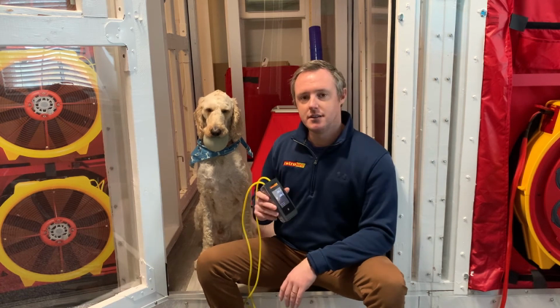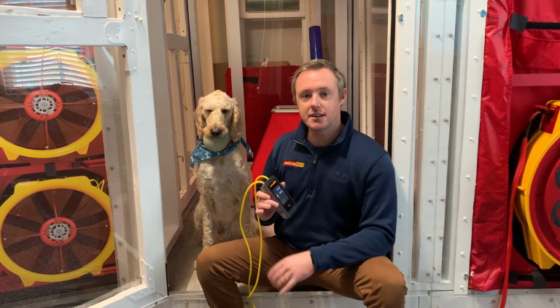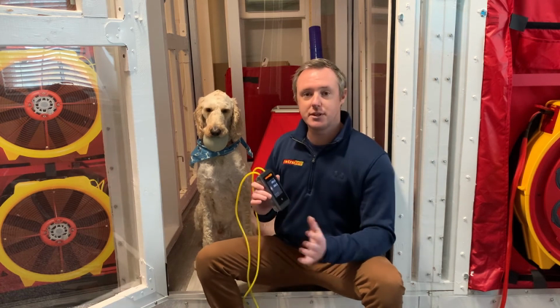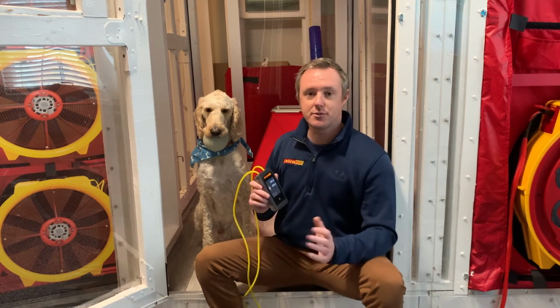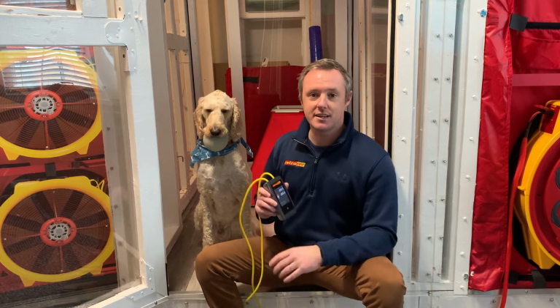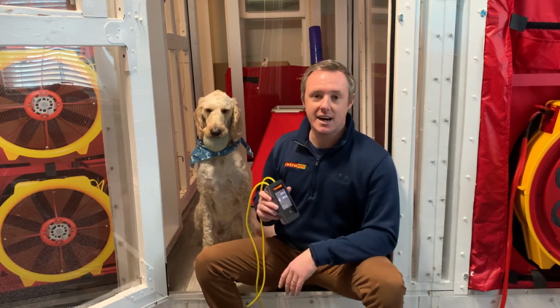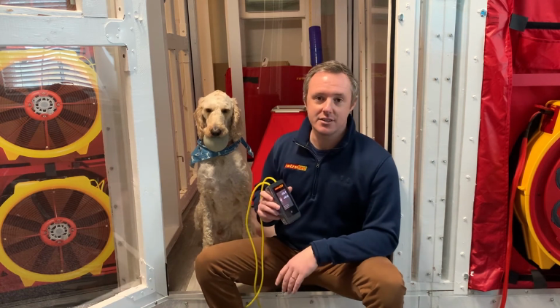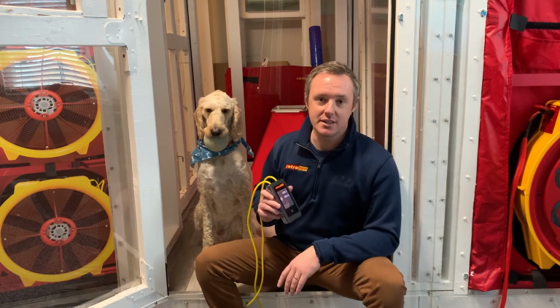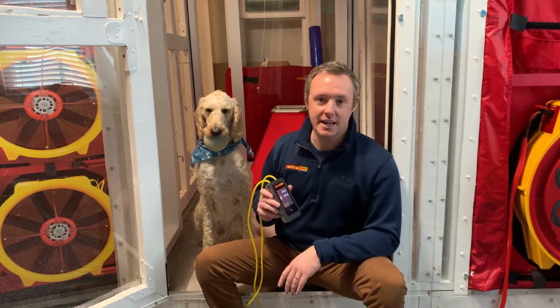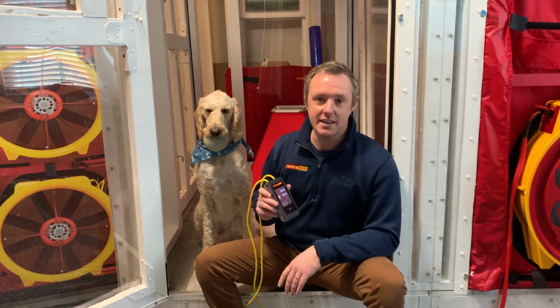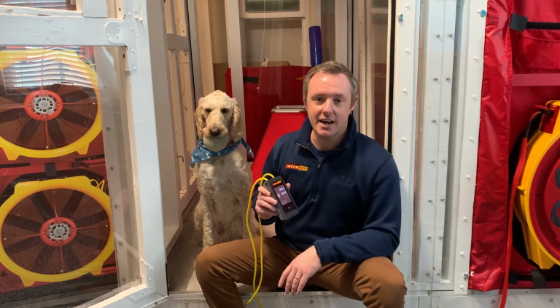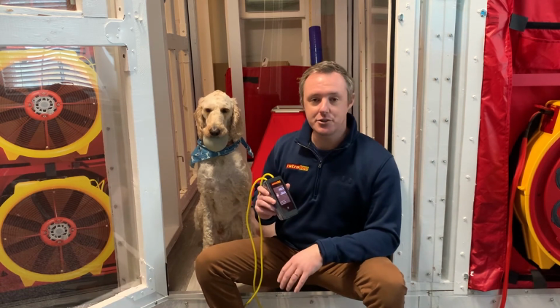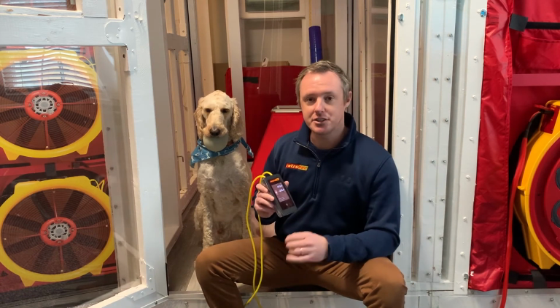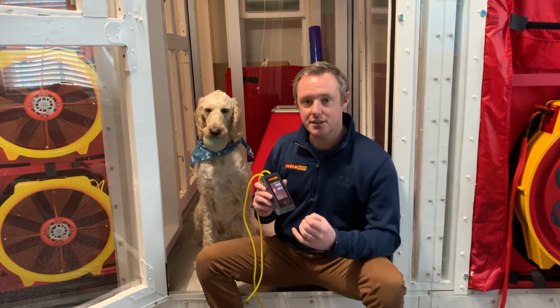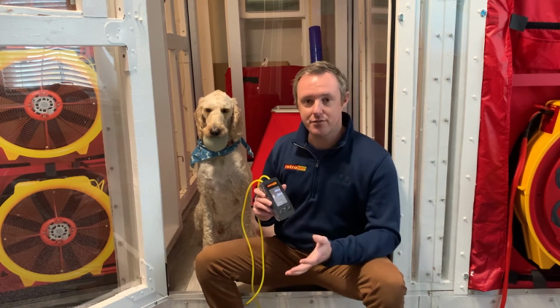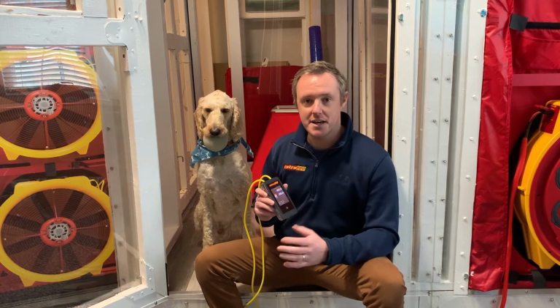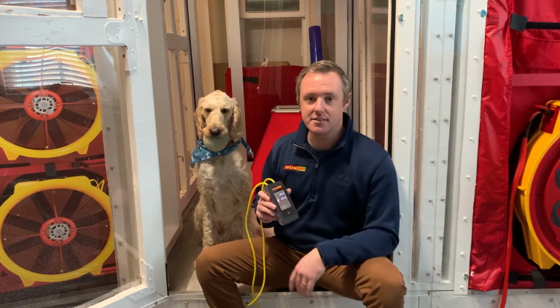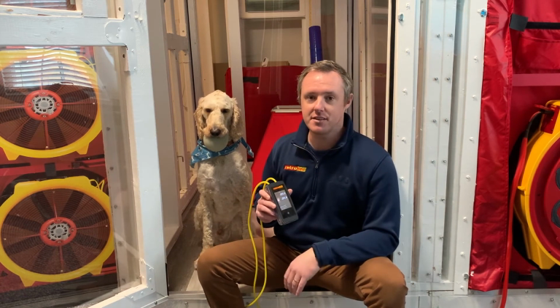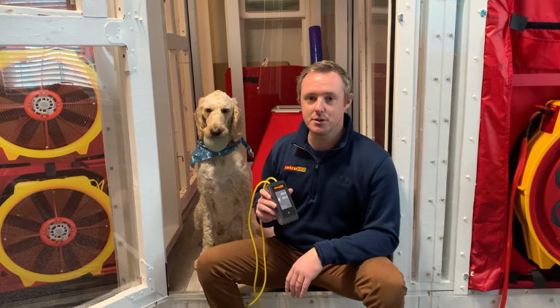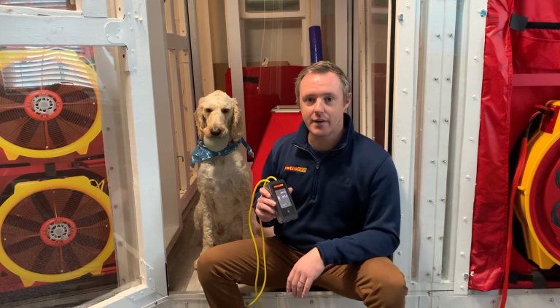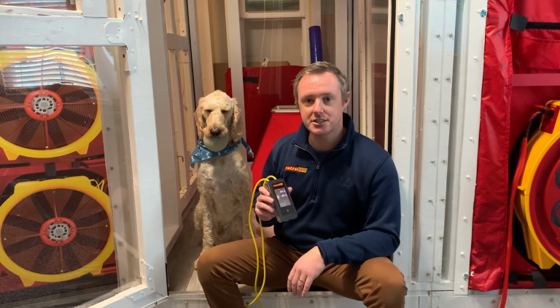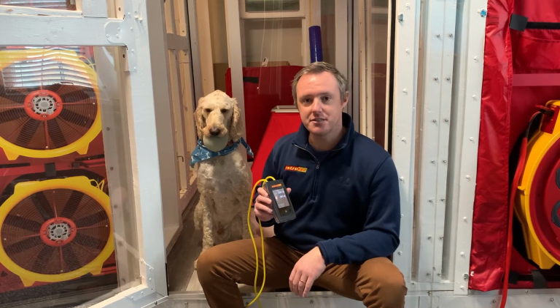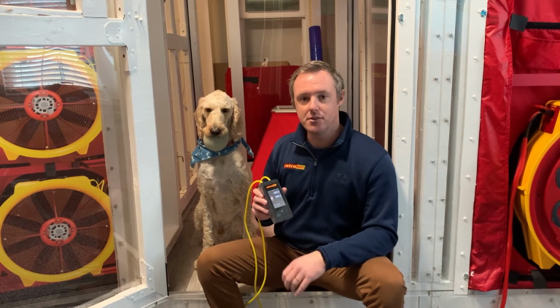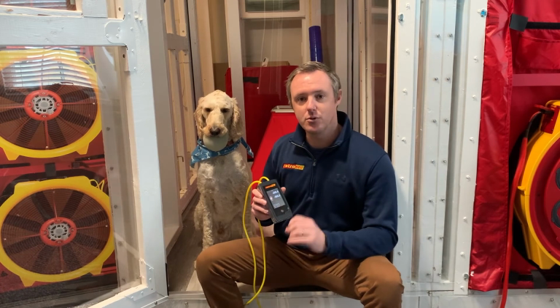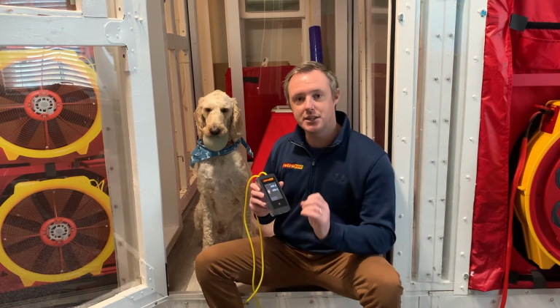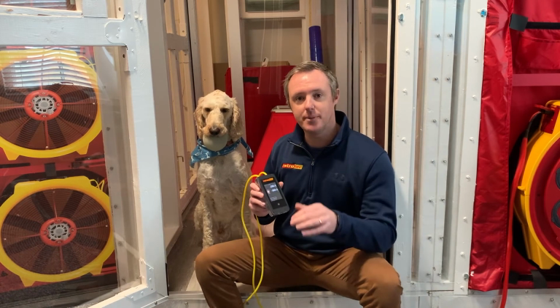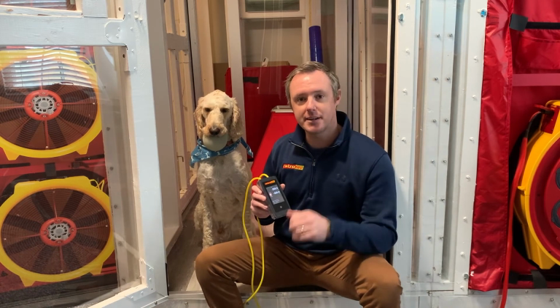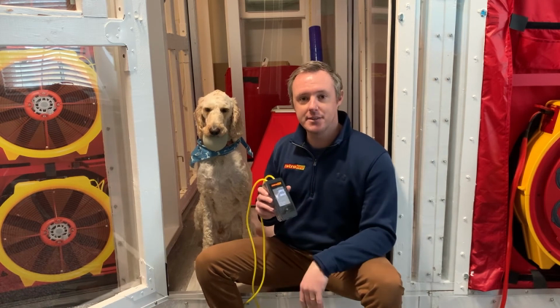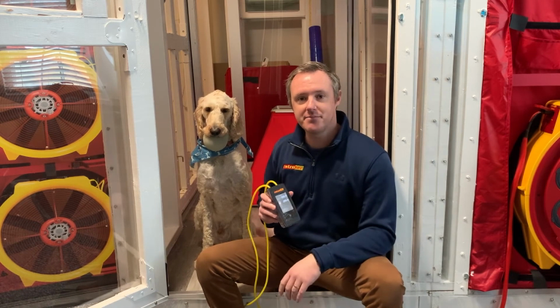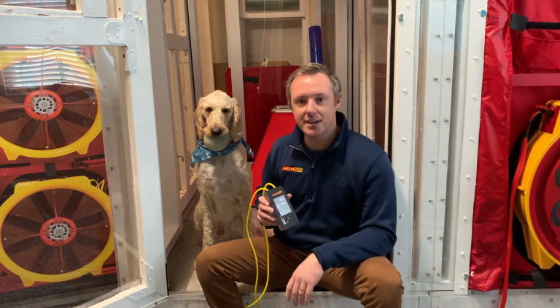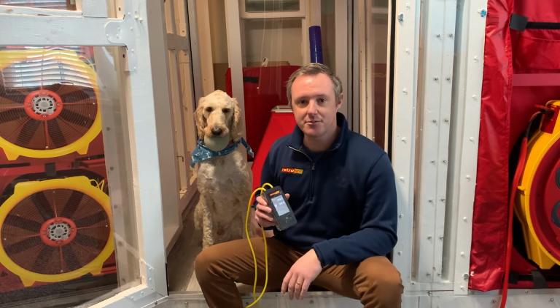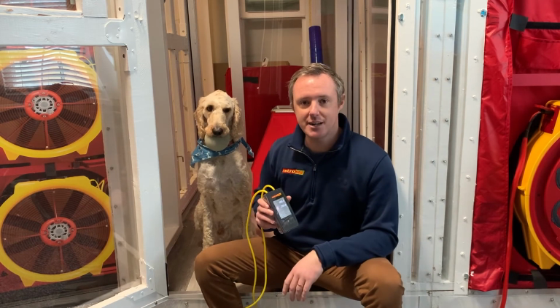Next week, we'll take a dive into looking at how you can check your fans in a similar fashion. We'll catch you back here then. Thanks for watching.